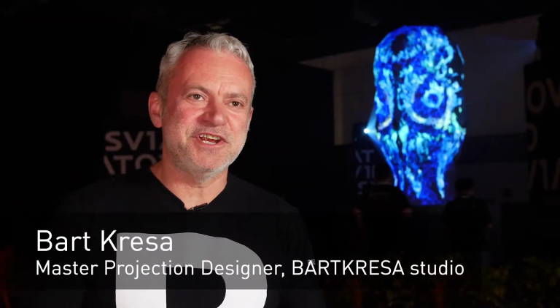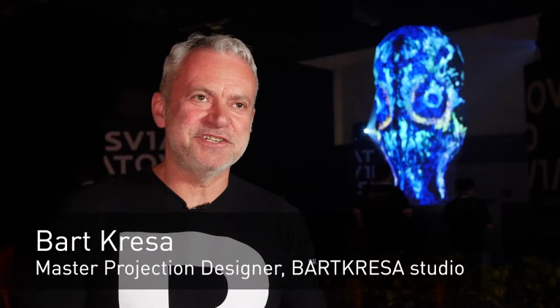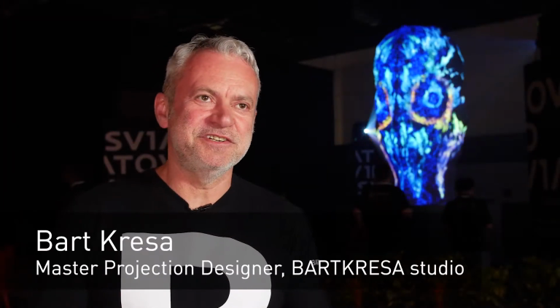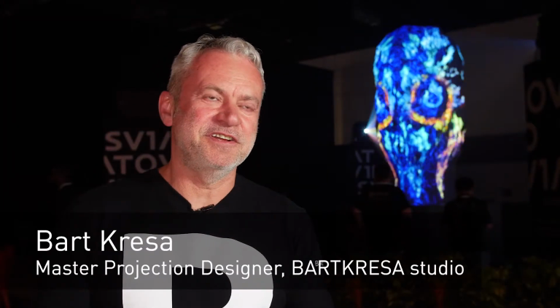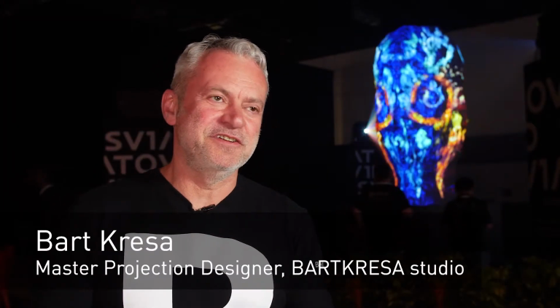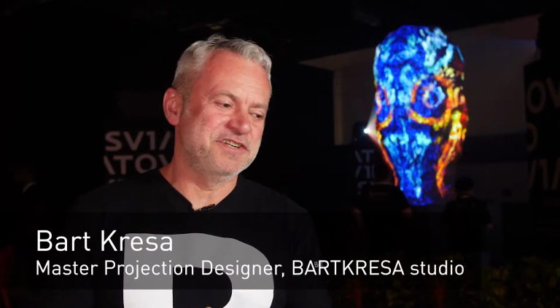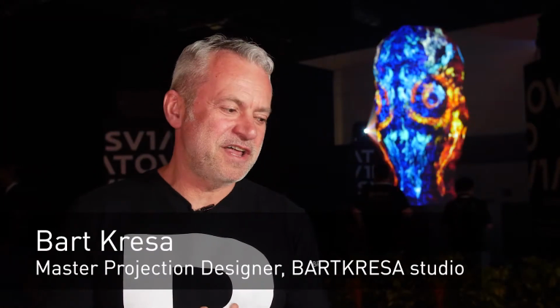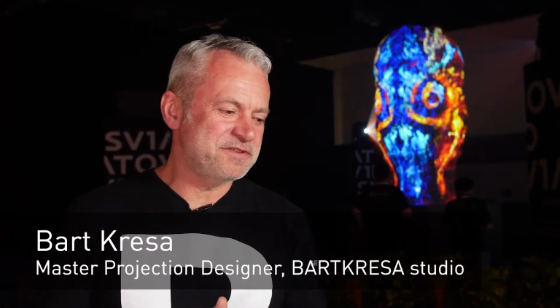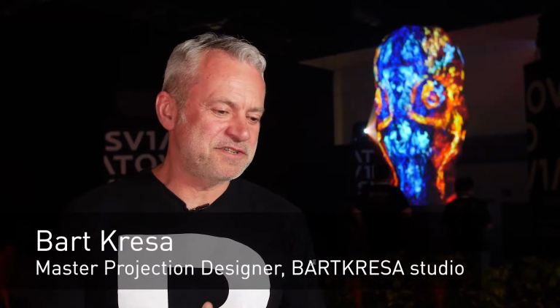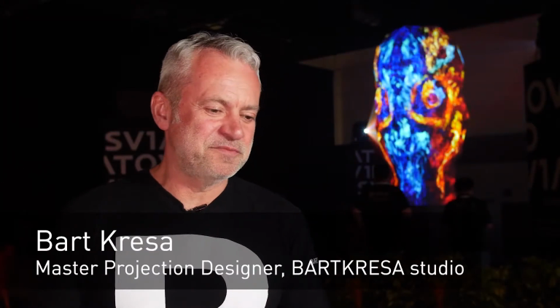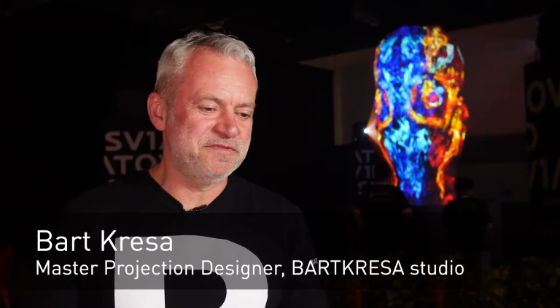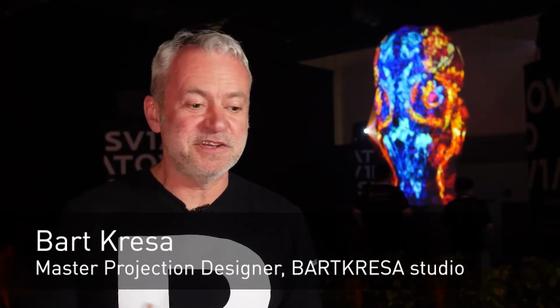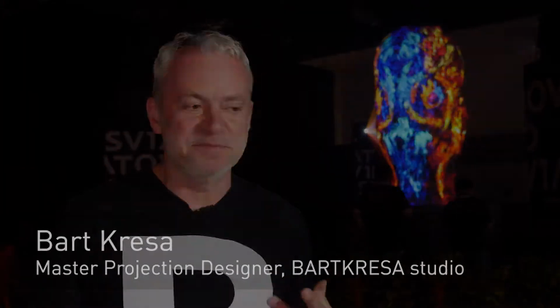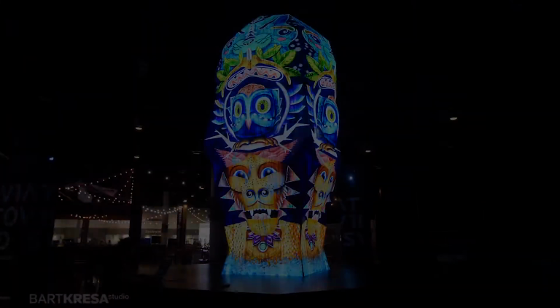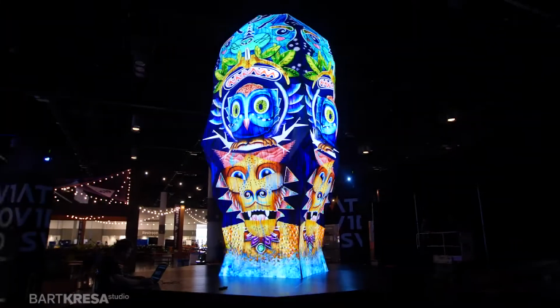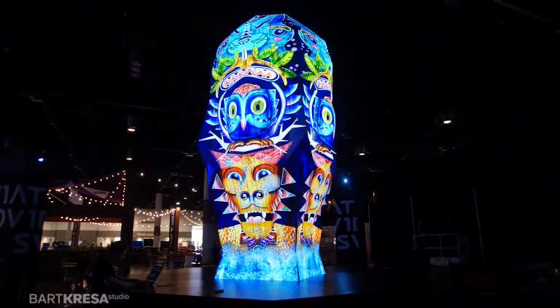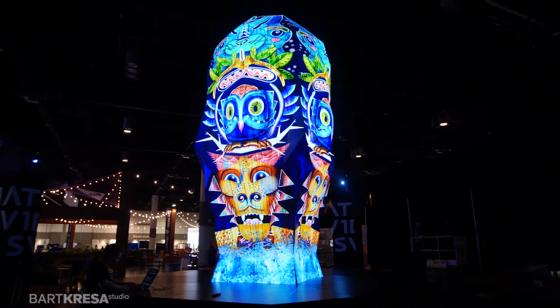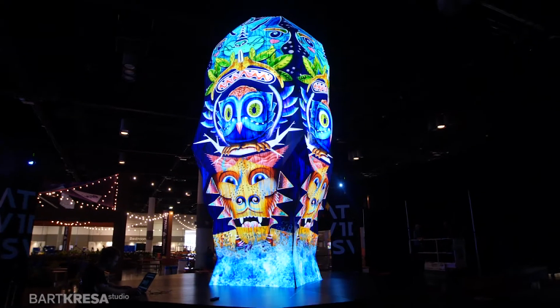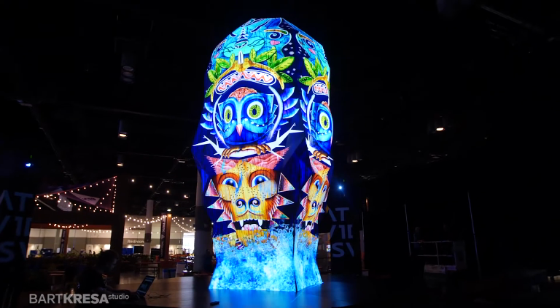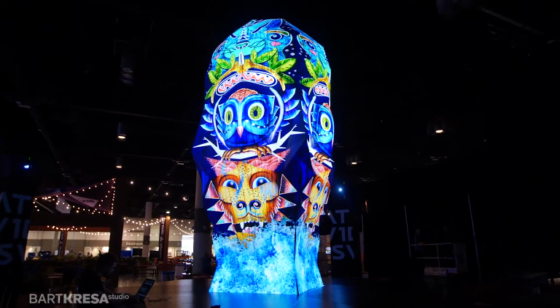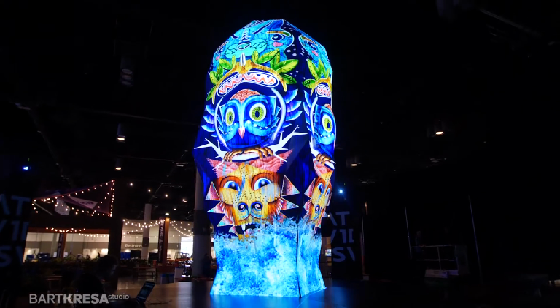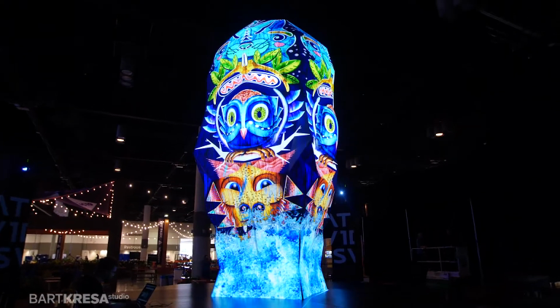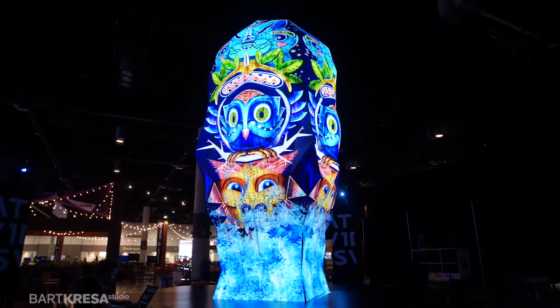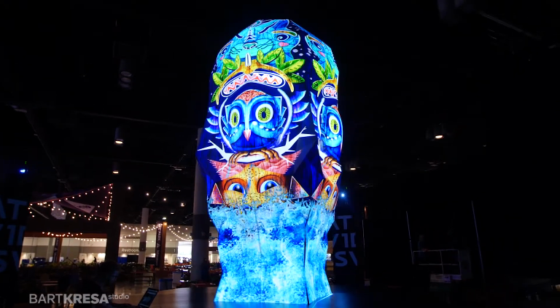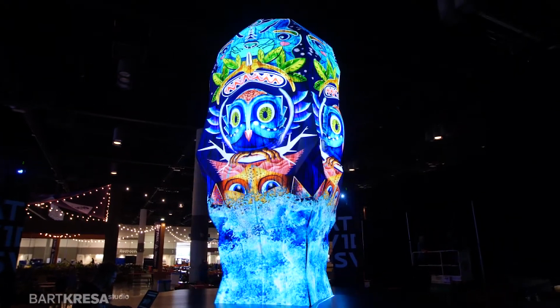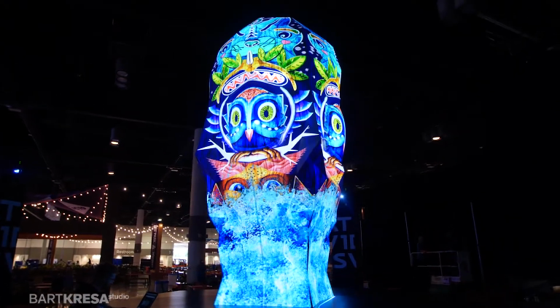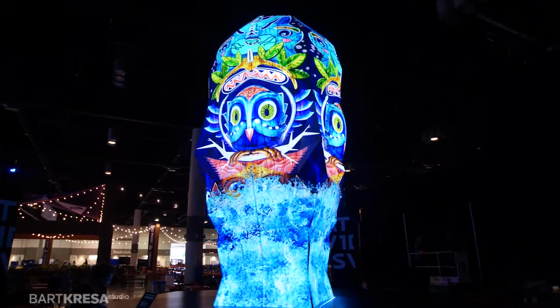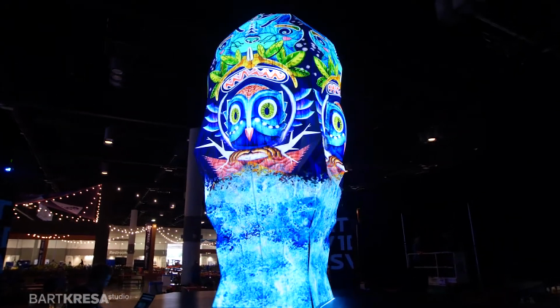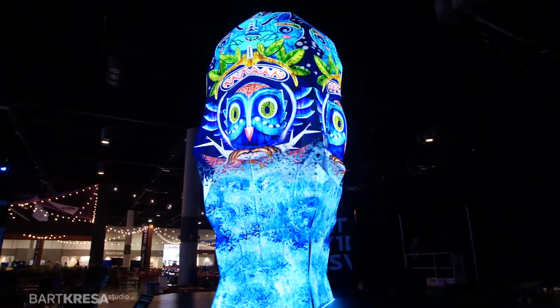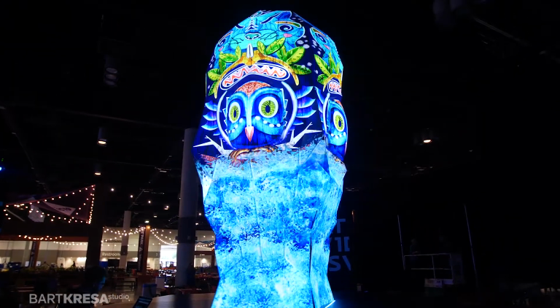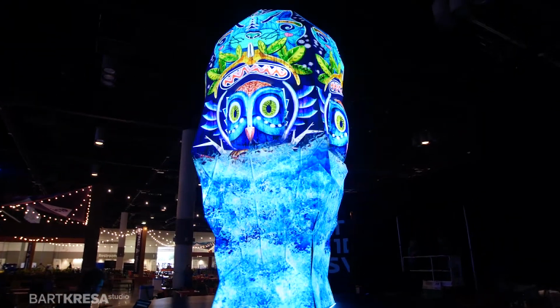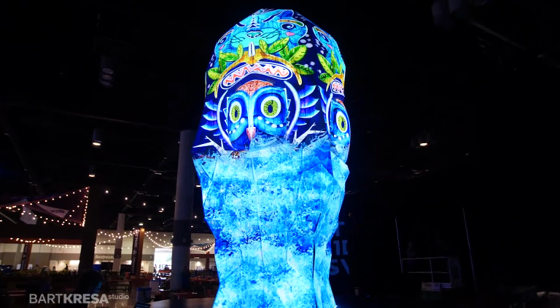Projection technology allows us to be flexible. We can create dynamic looks, they can move, we can tell different stories.